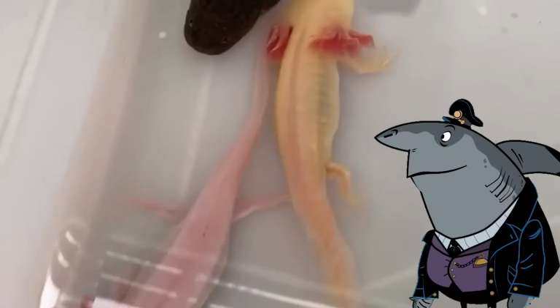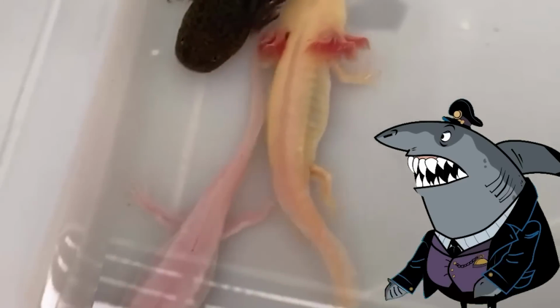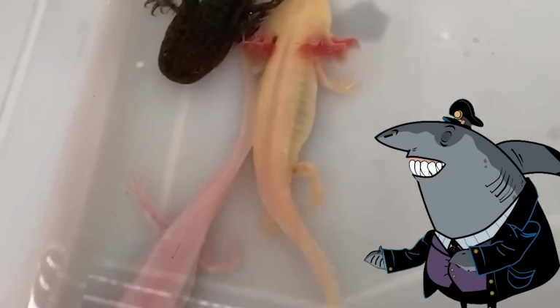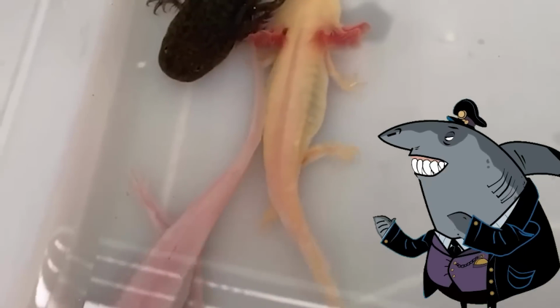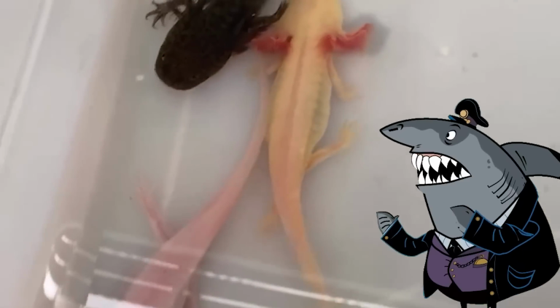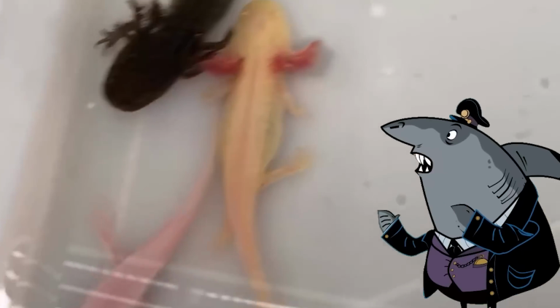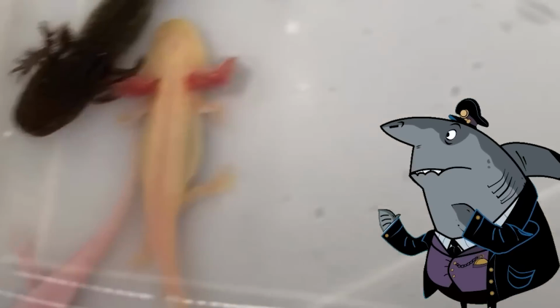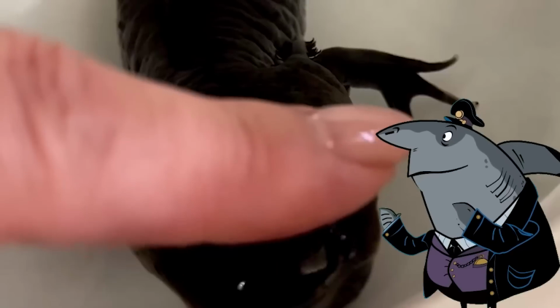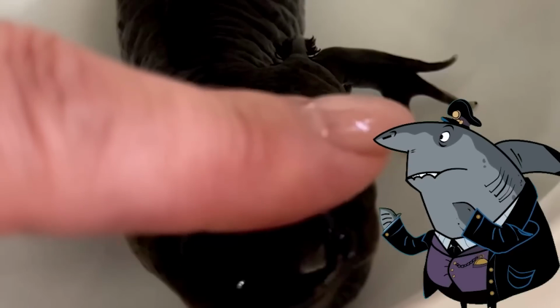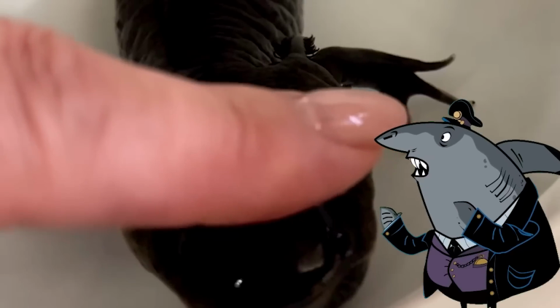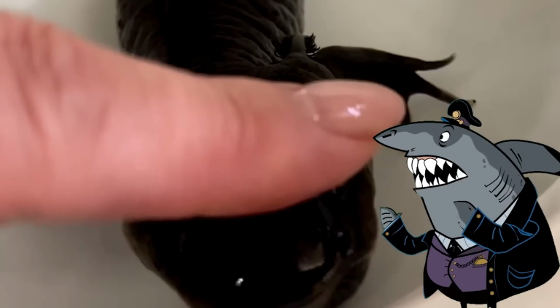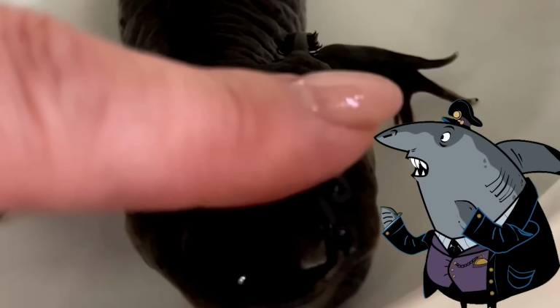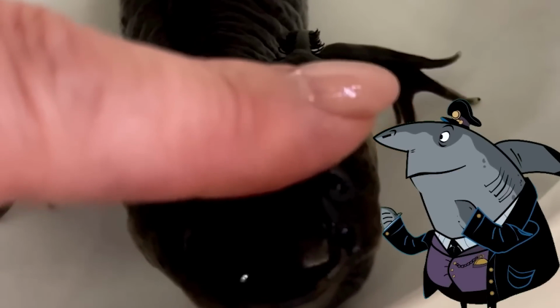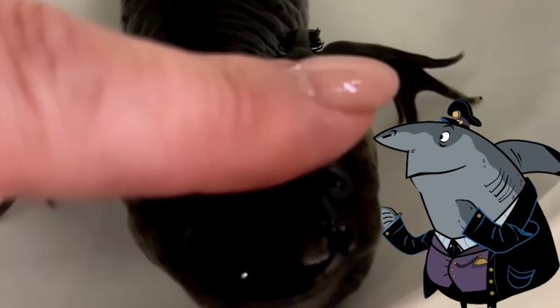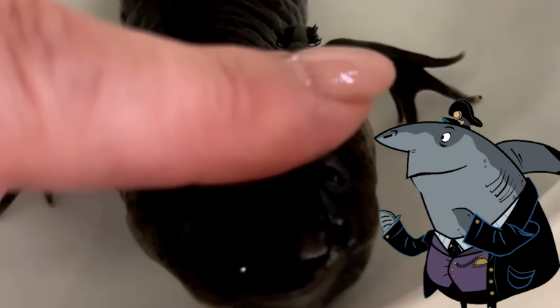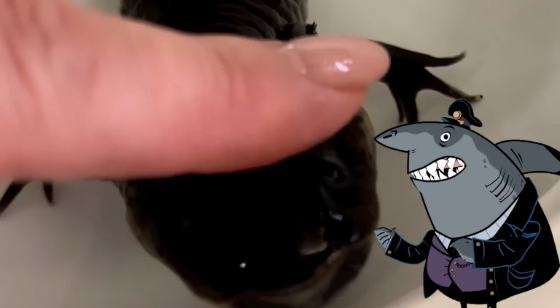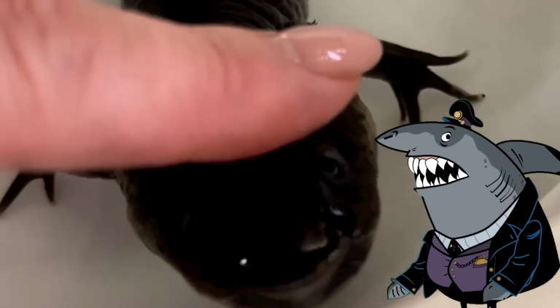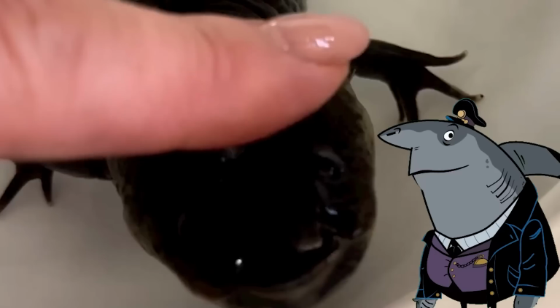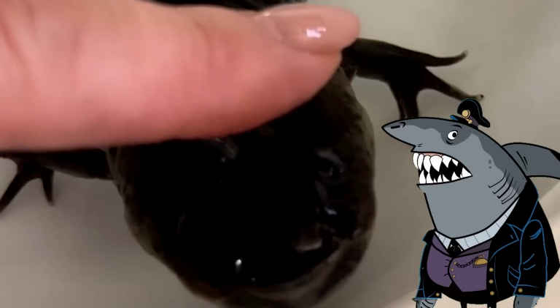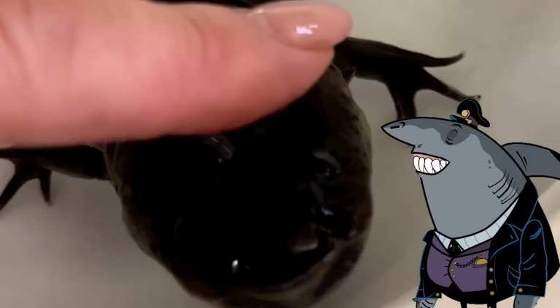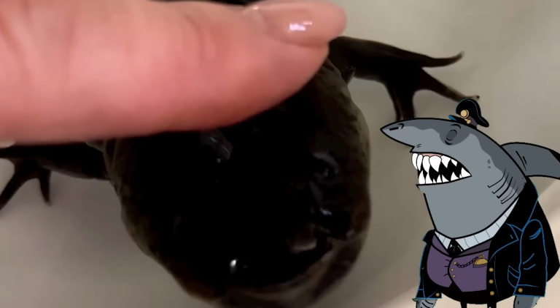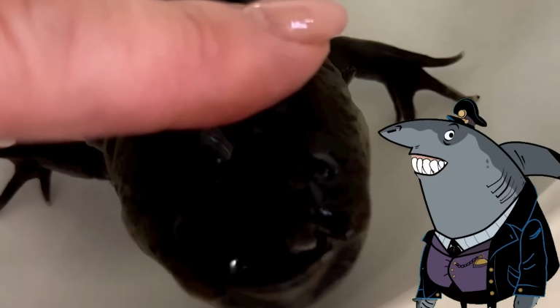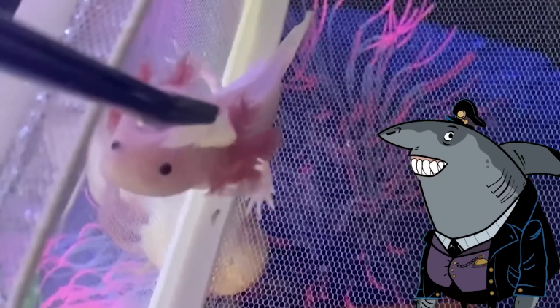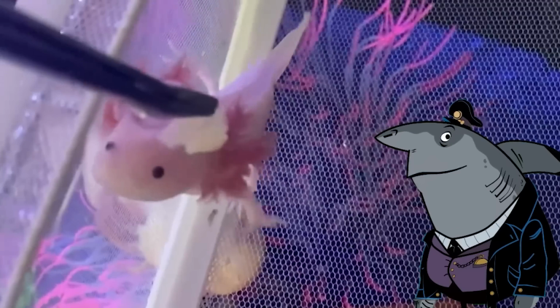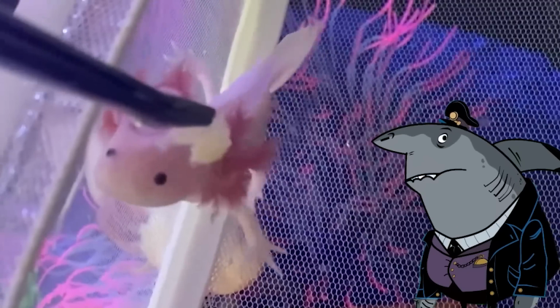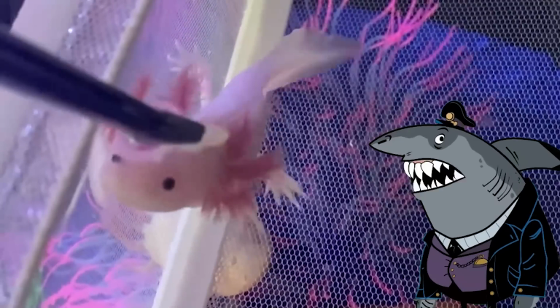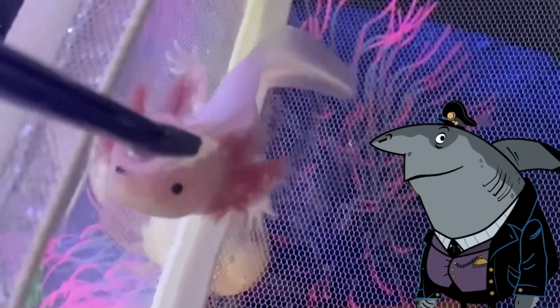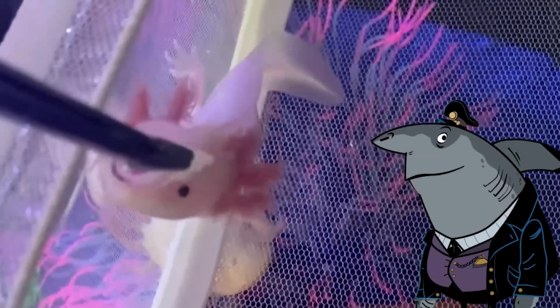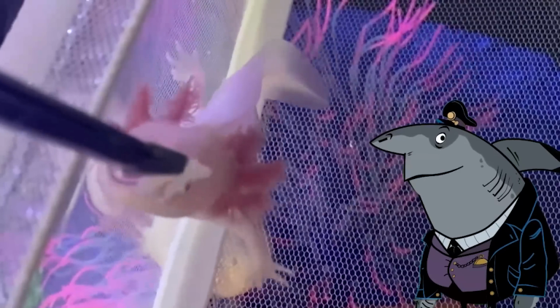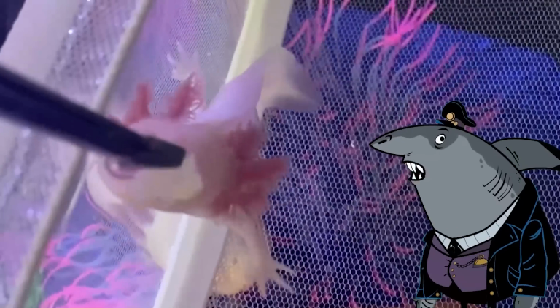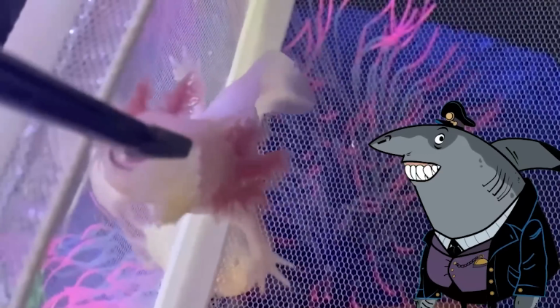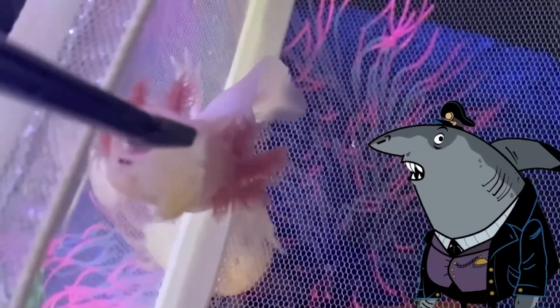Axolotls are popular pets and are also used in scientific research.